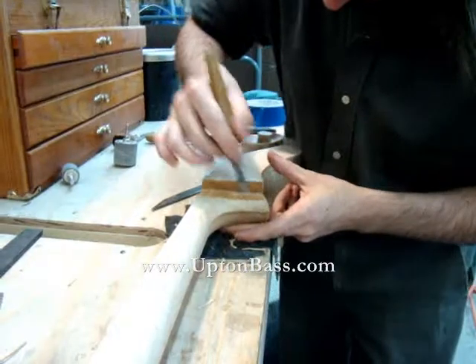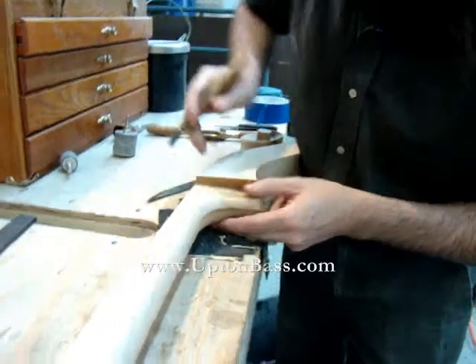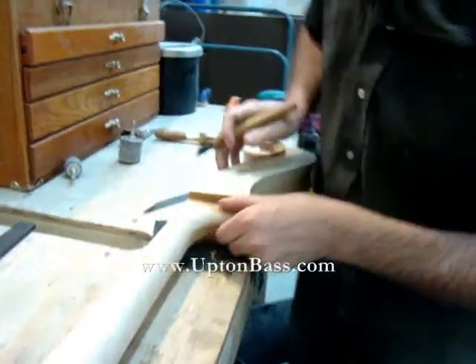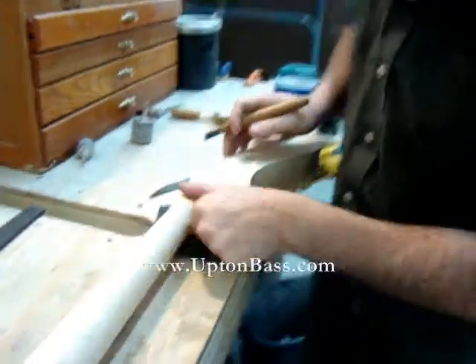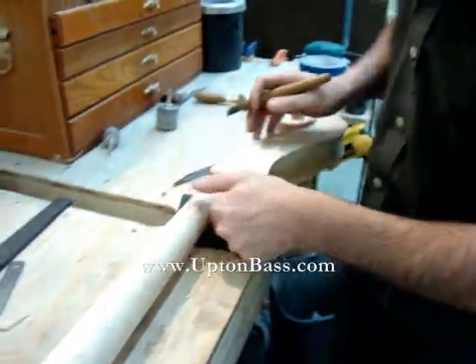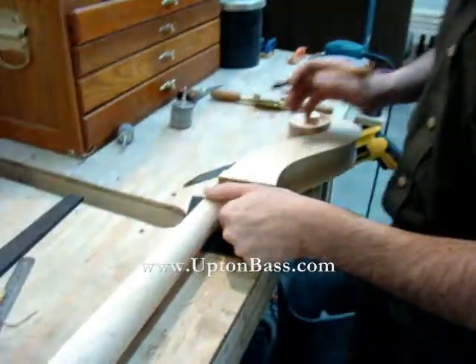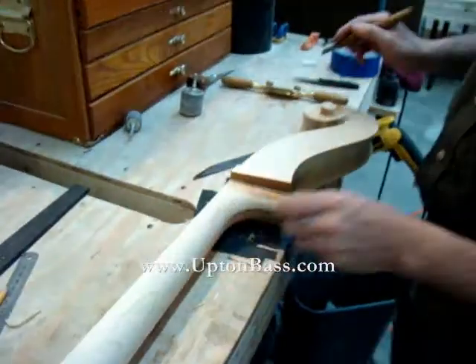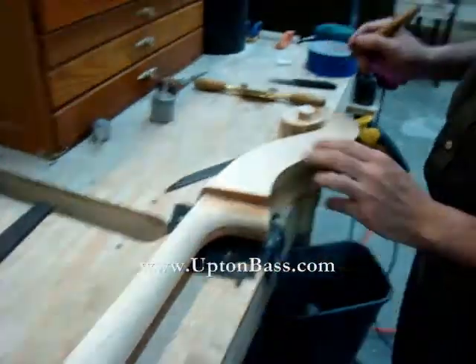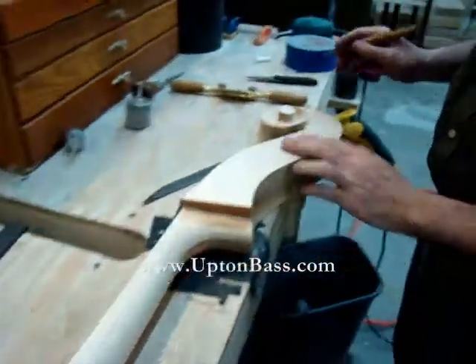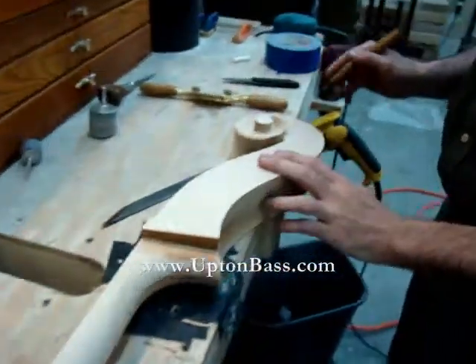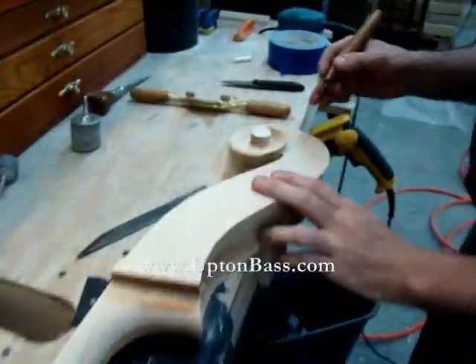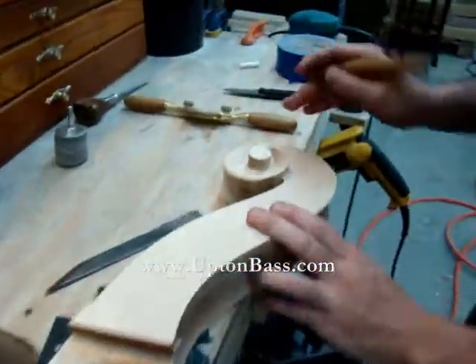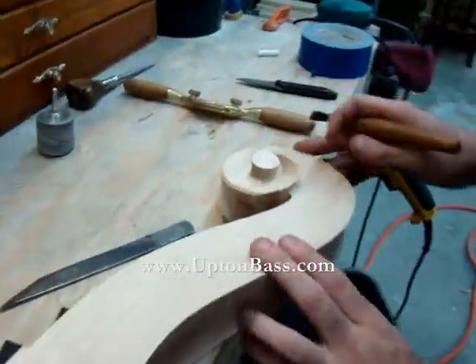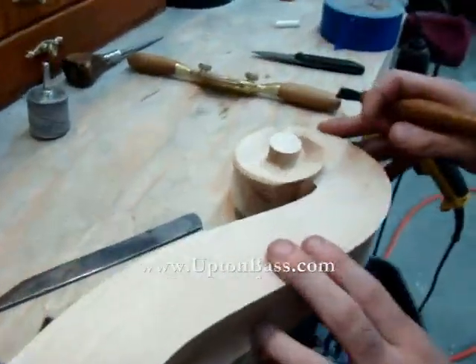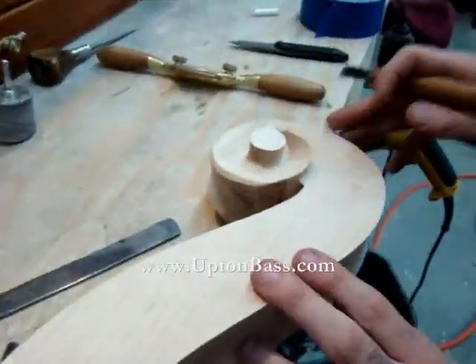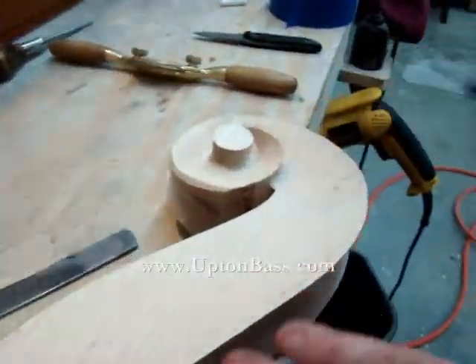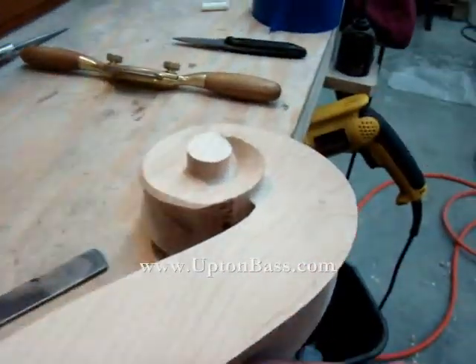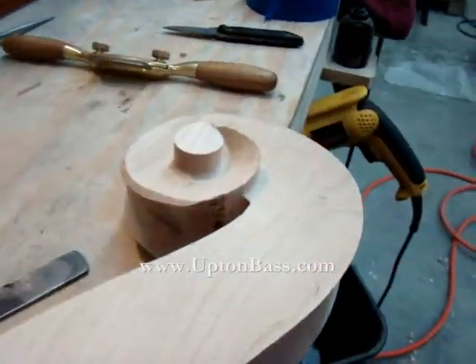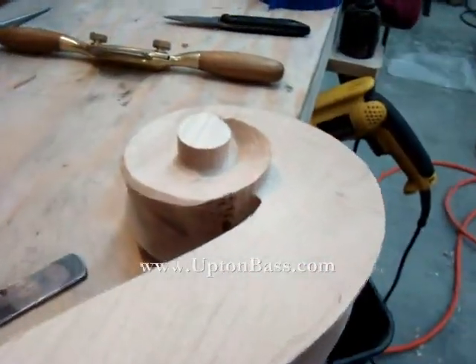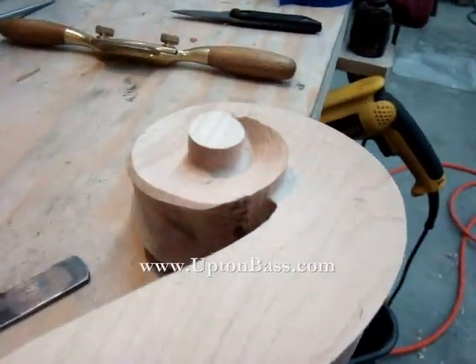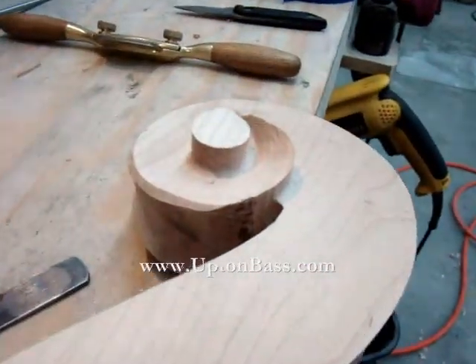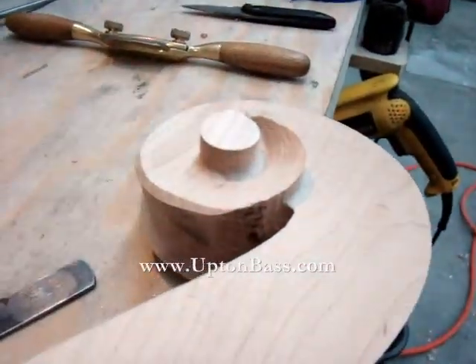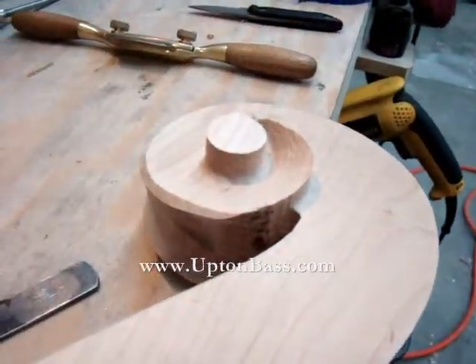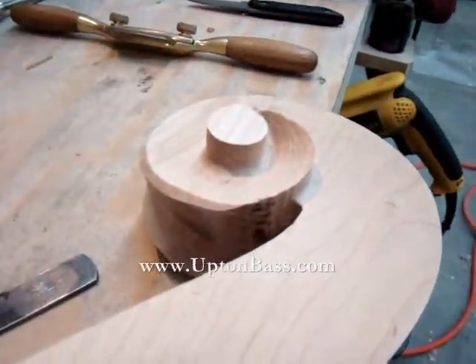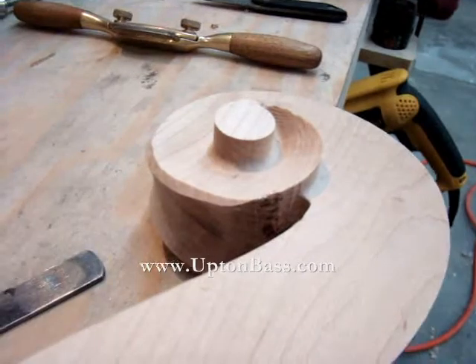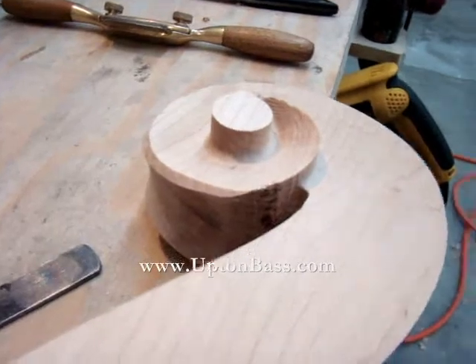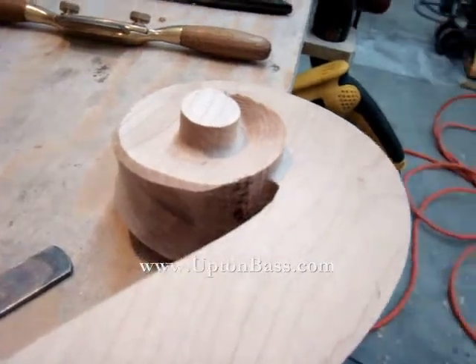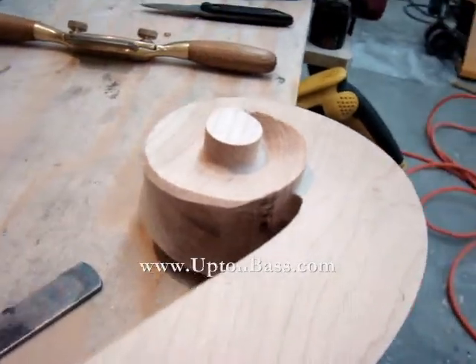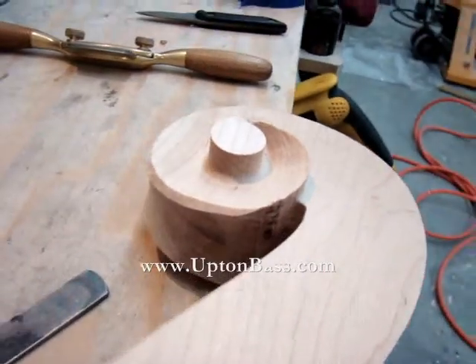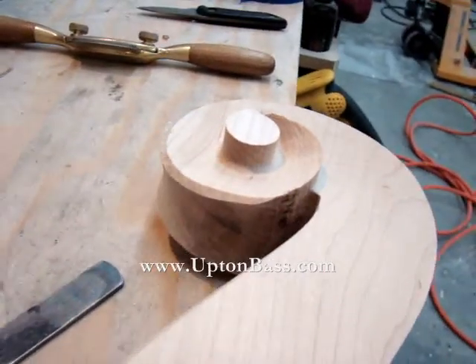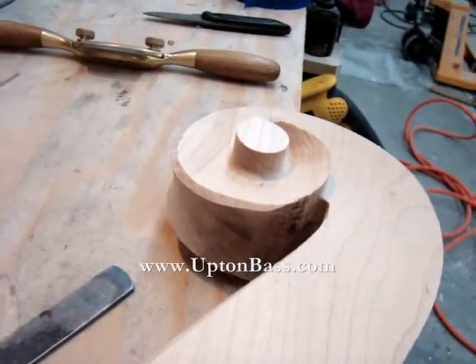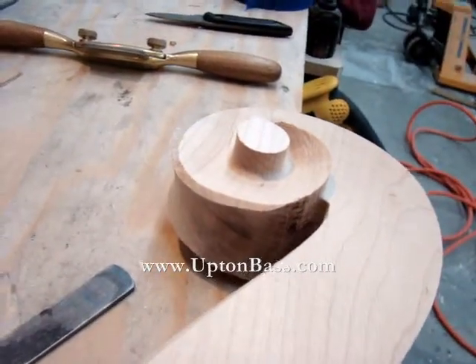Next, Noah will be working on the bullets of the scroll. You can see it's very crude right now.